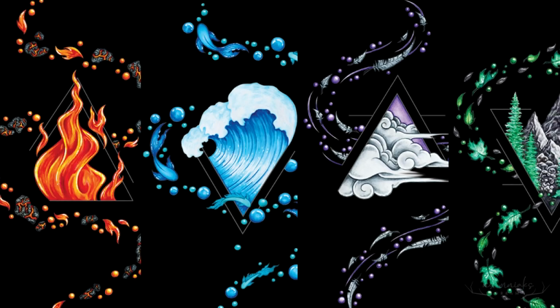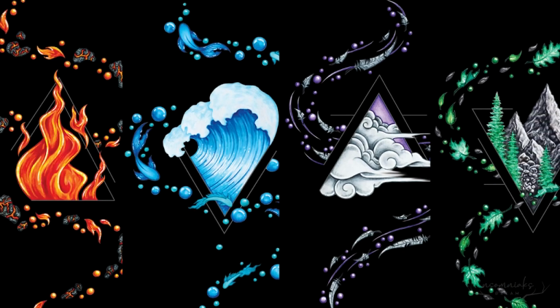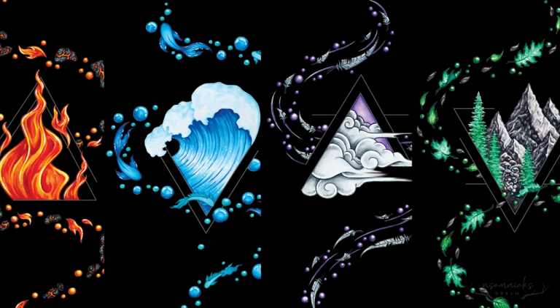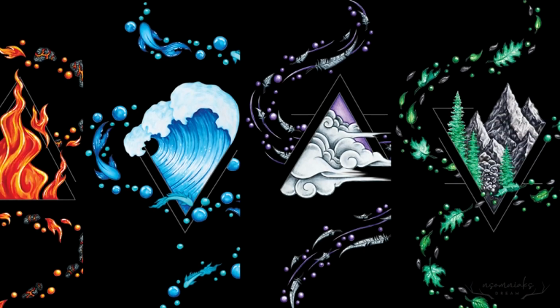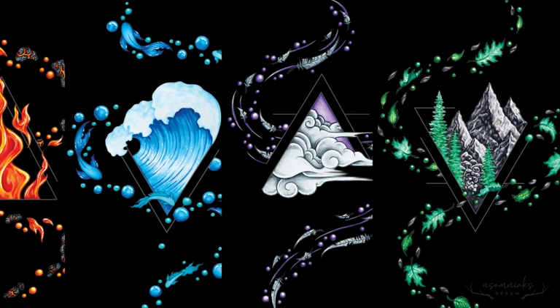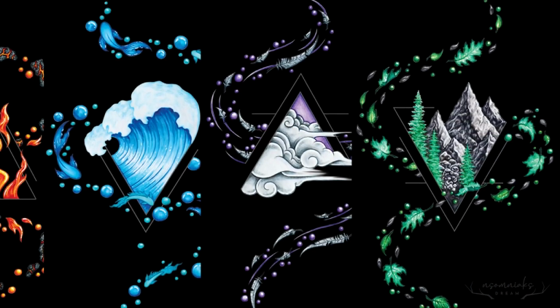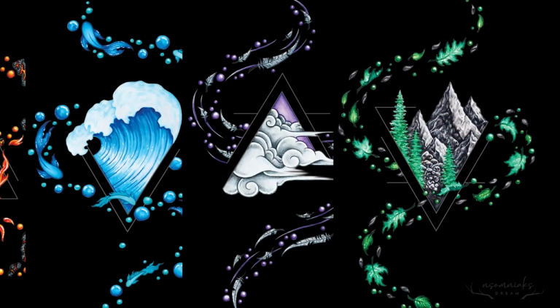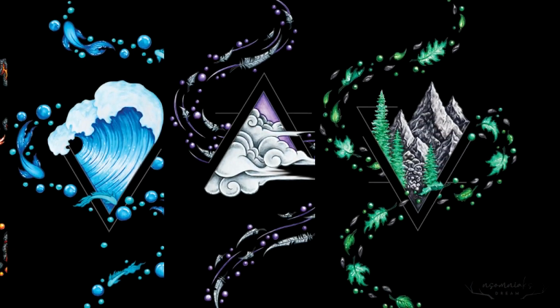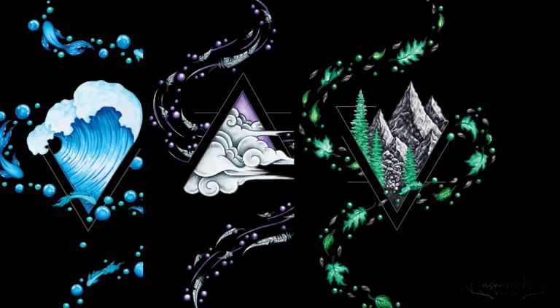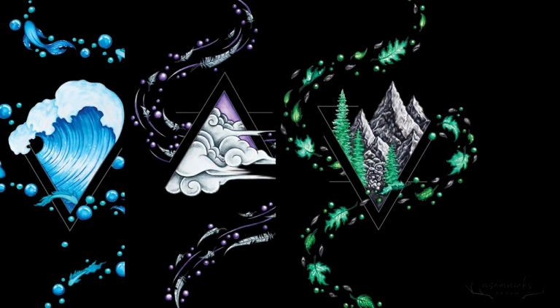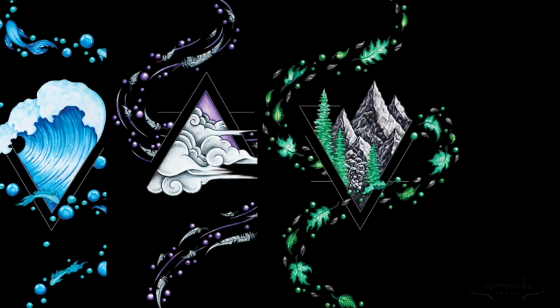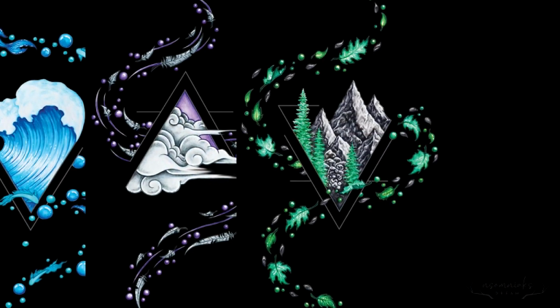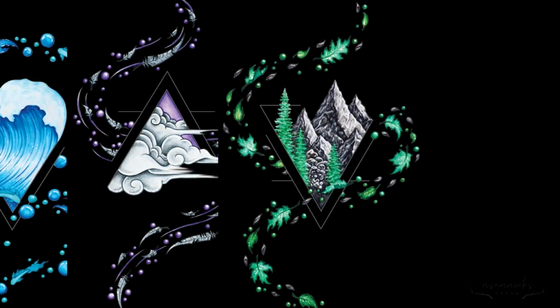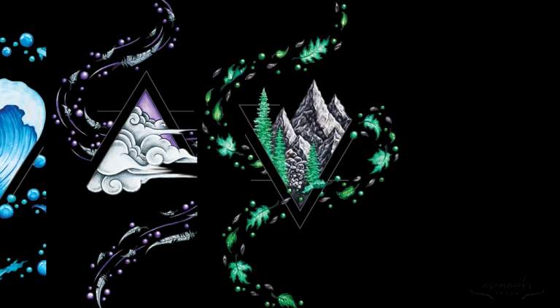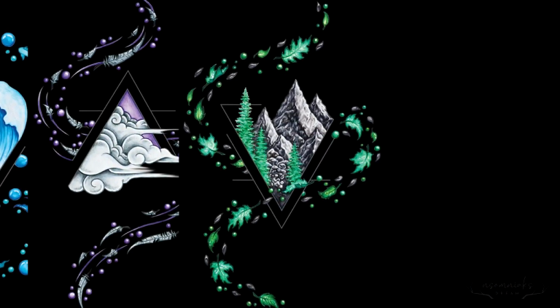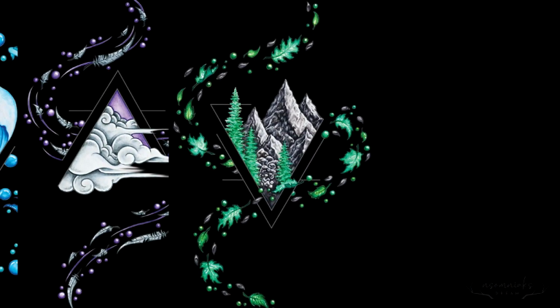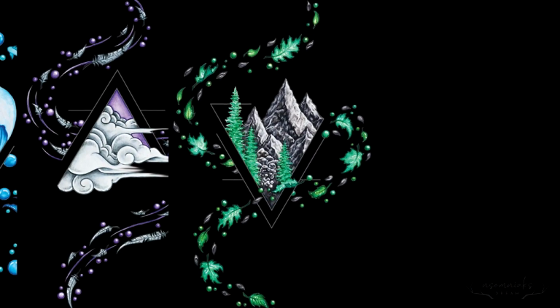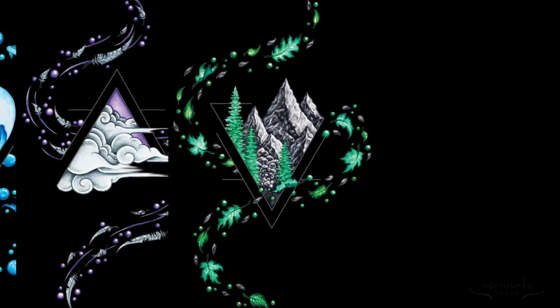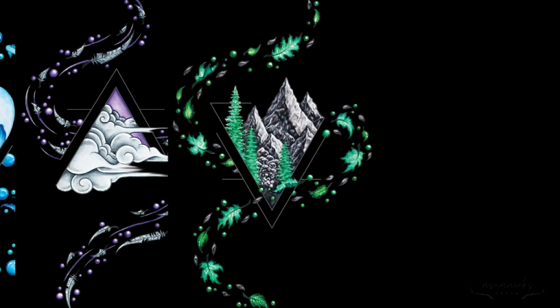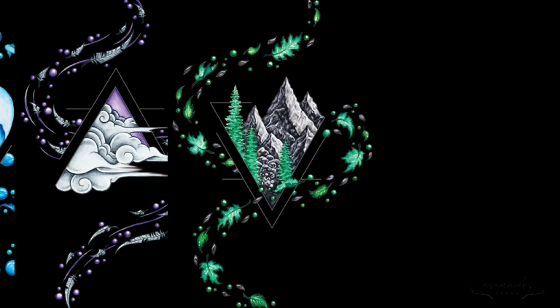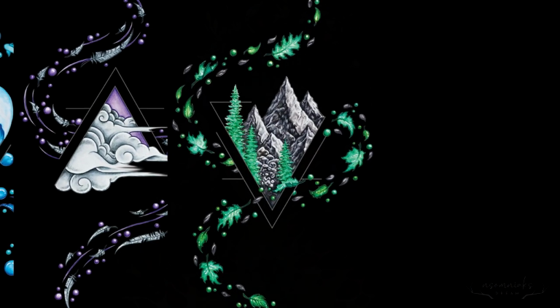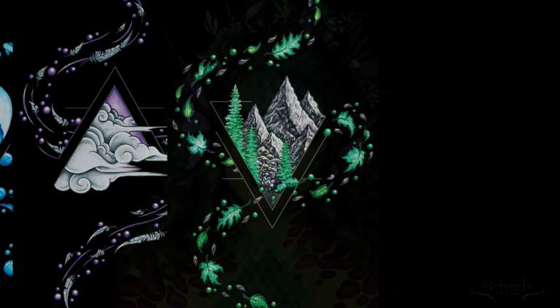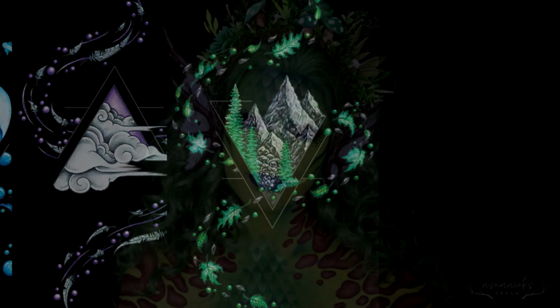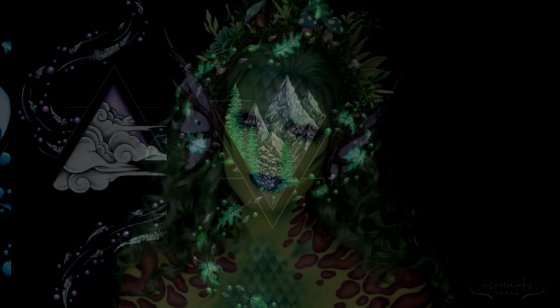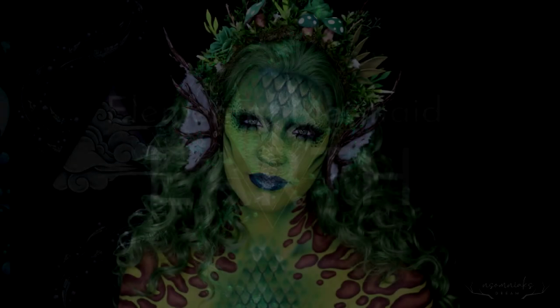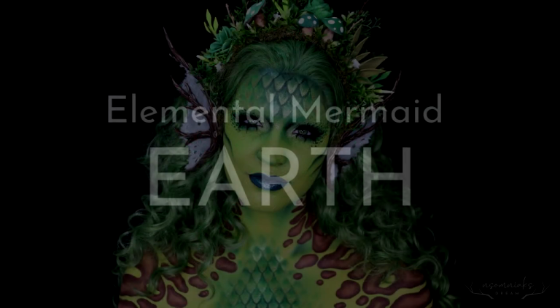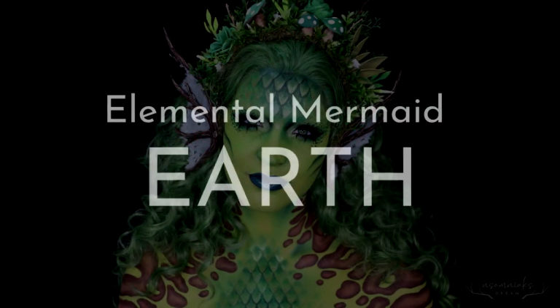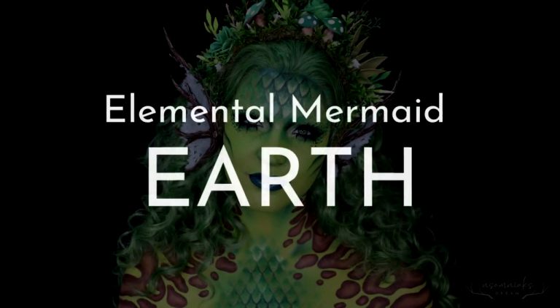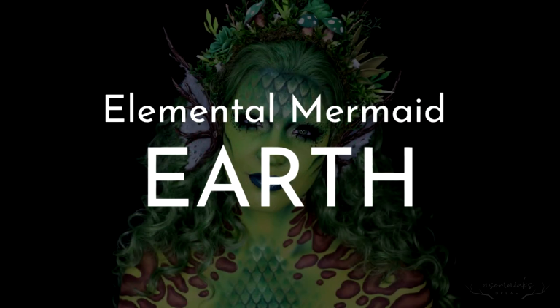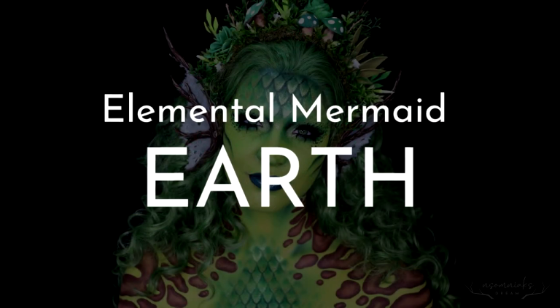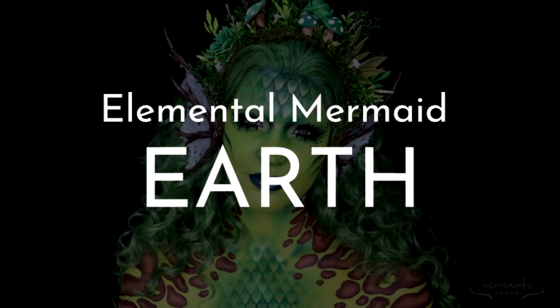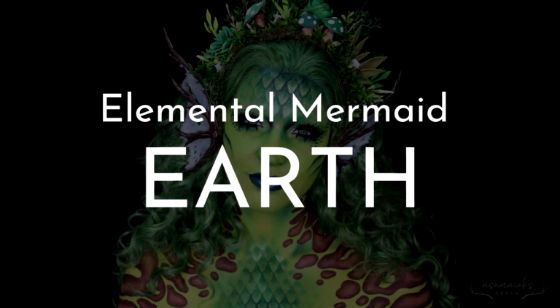Hey guys, welcome back to Insomniac's Dream. For this year's Mermaid series, I am doing Mermaids Inspired by the Elements, and for today's video, I bring you Earth.